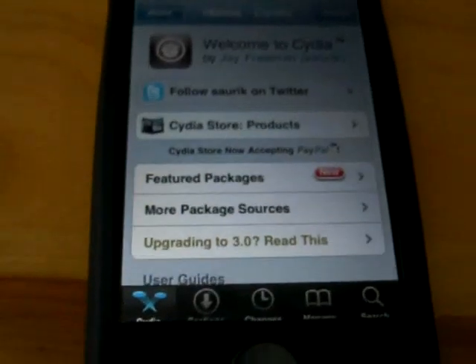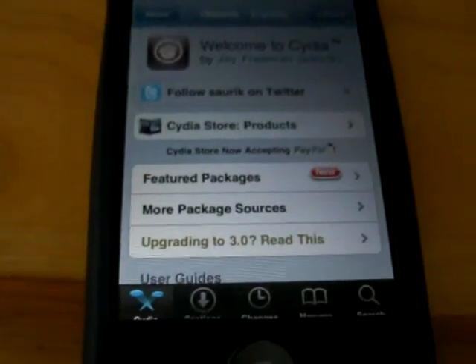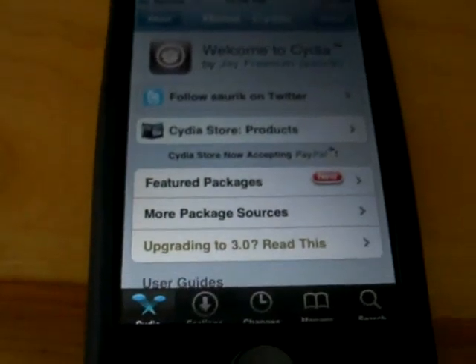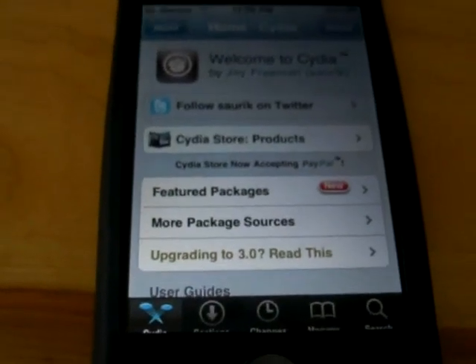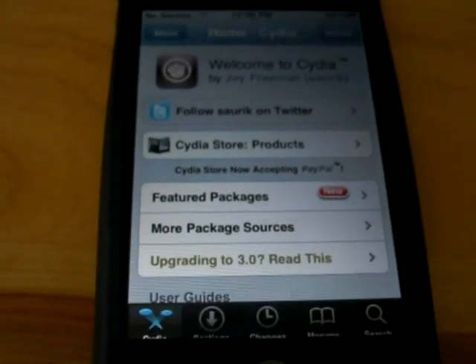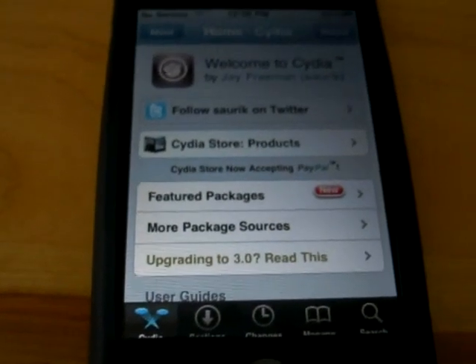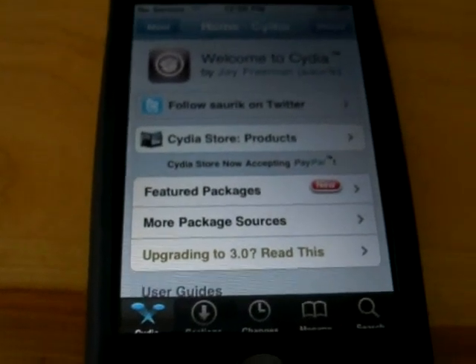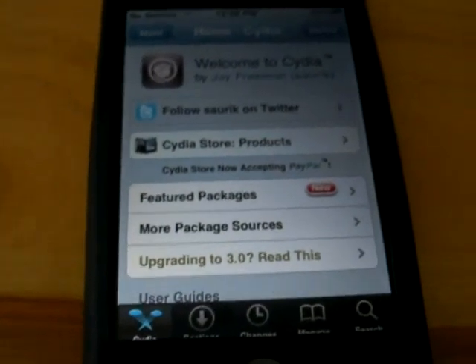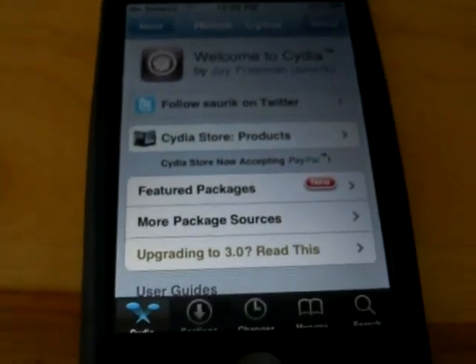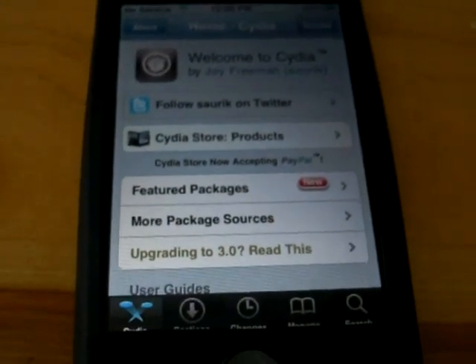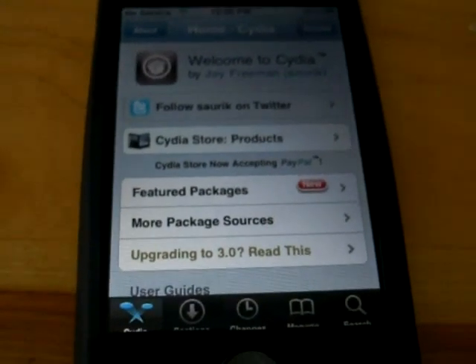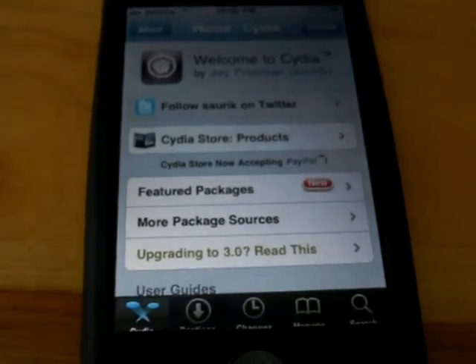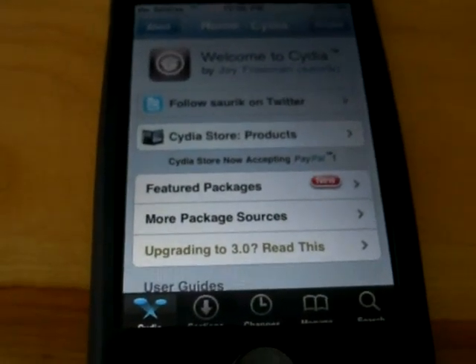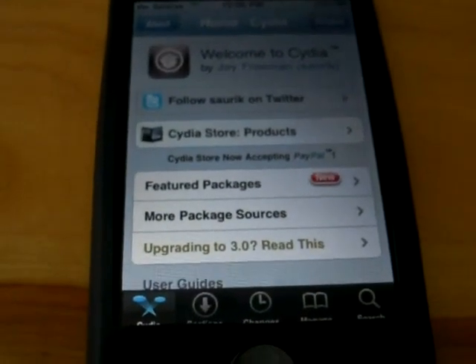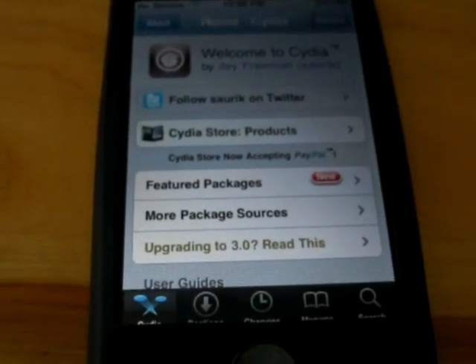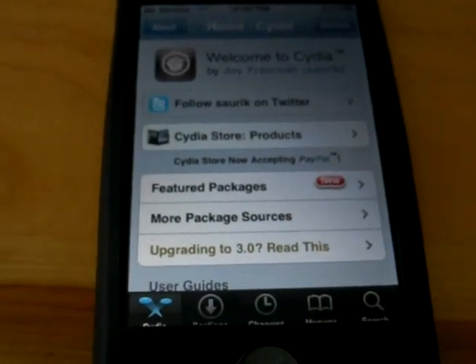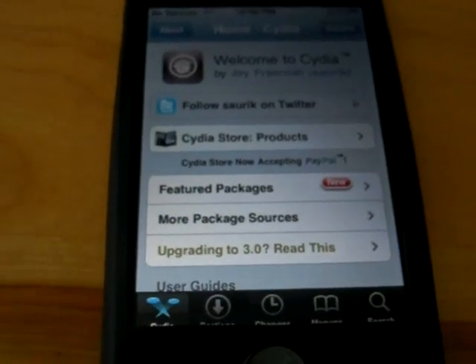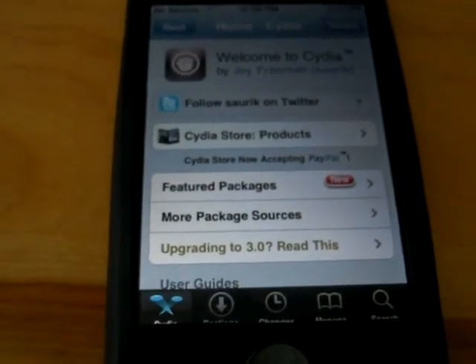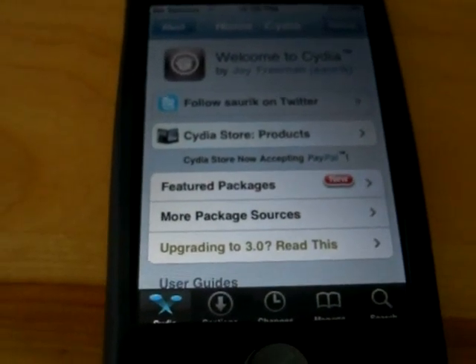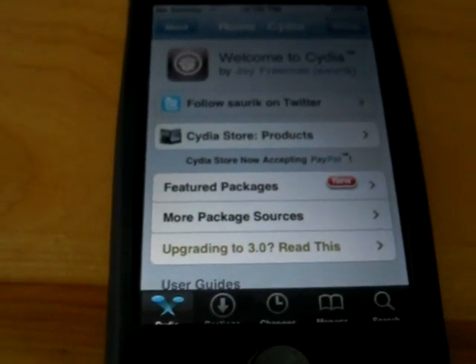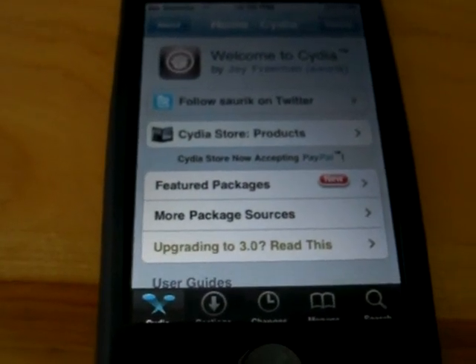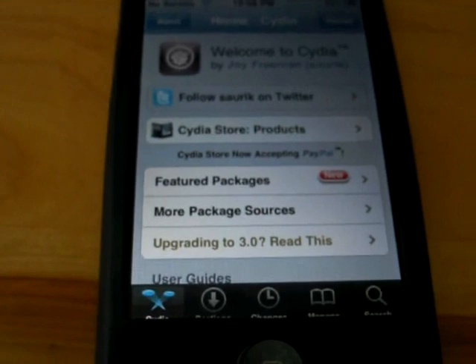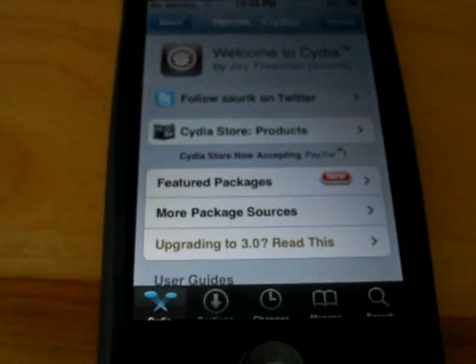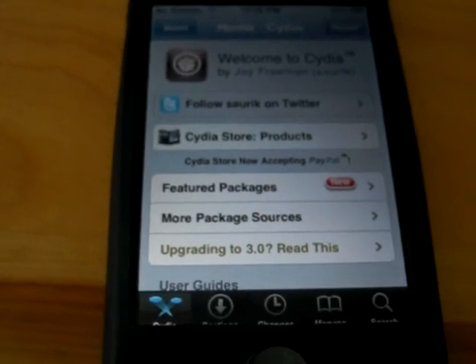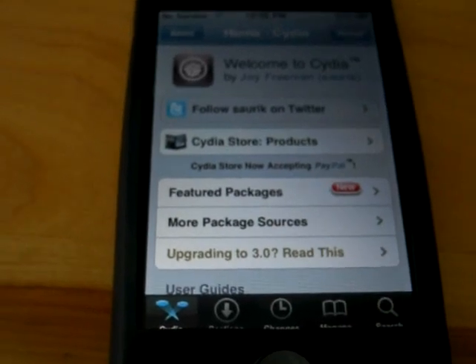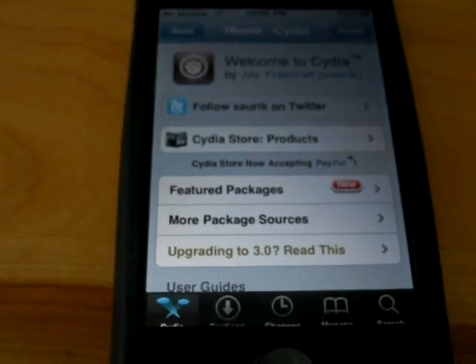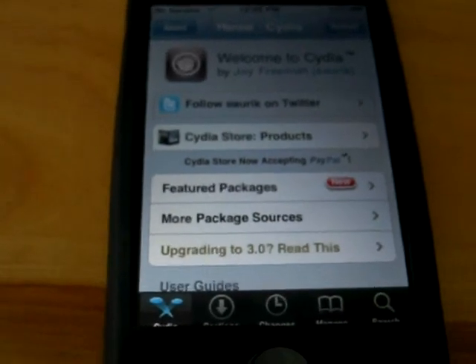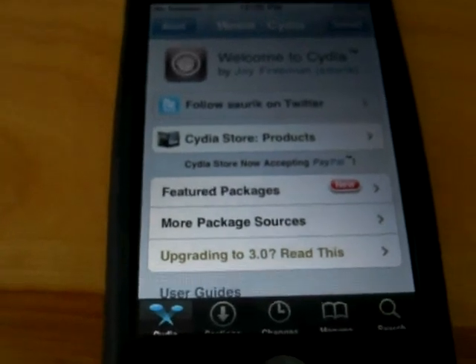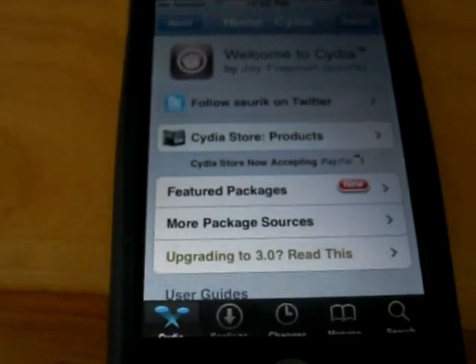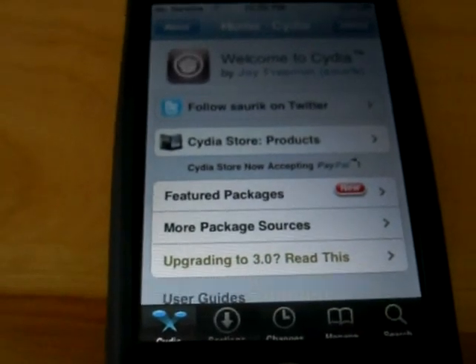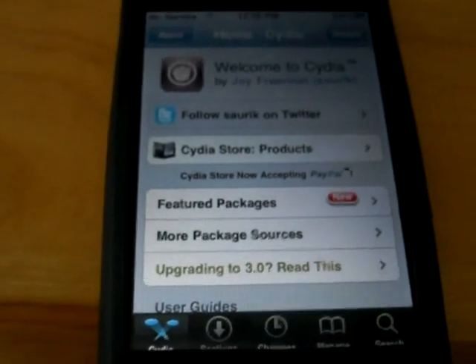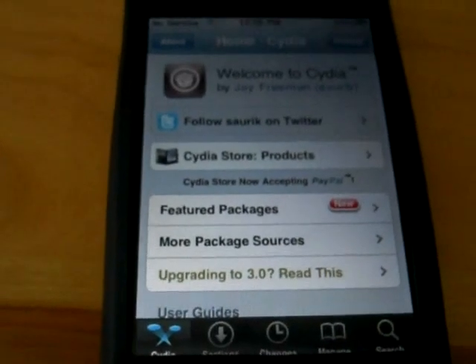This is how to use UltraSnow, a soft unlock for the iPhone 3G, to unlock the iPhone 3G.